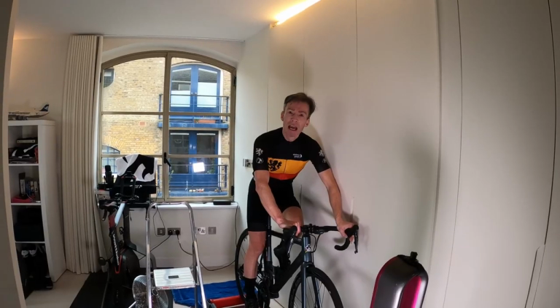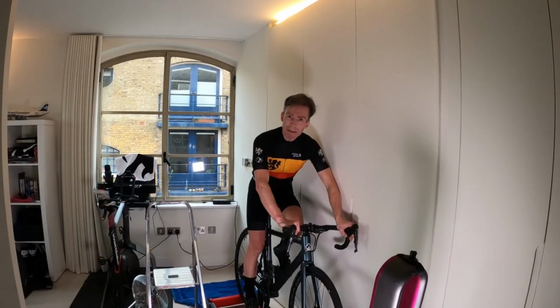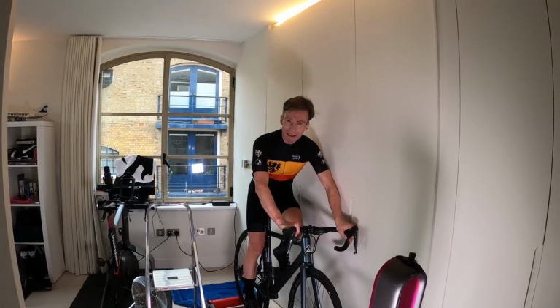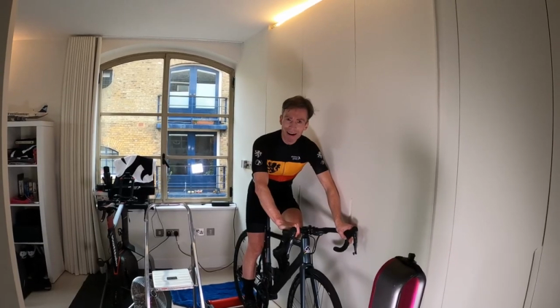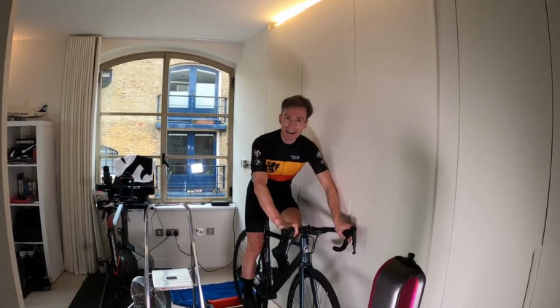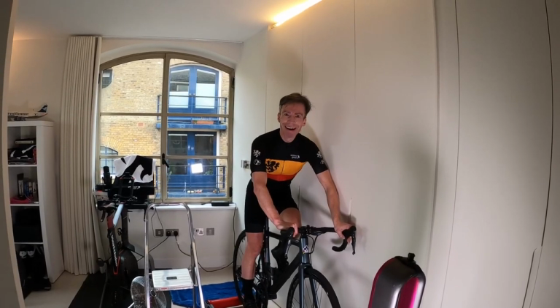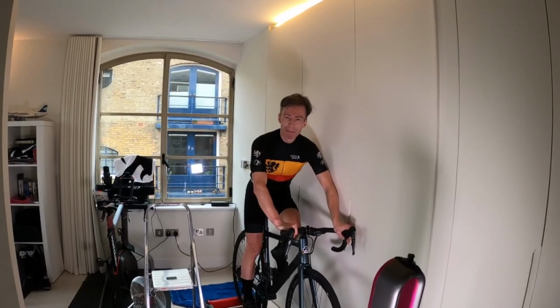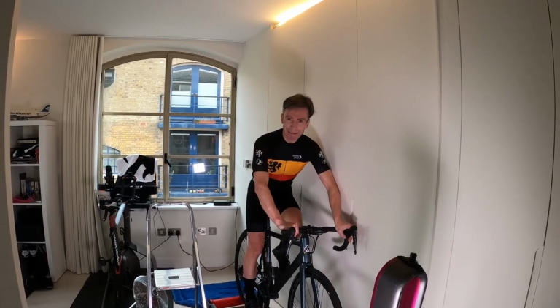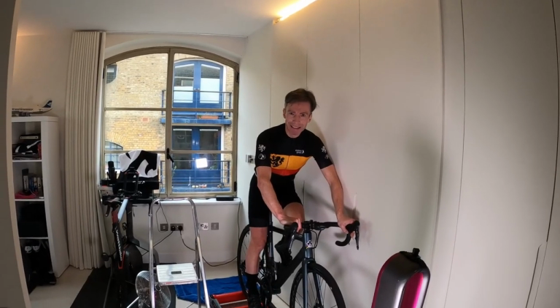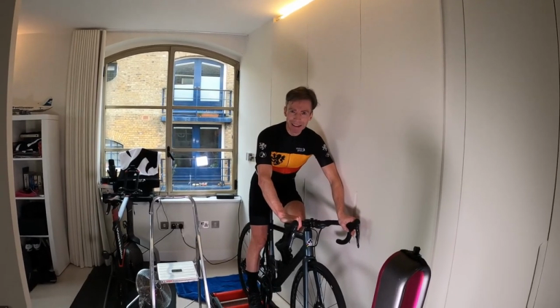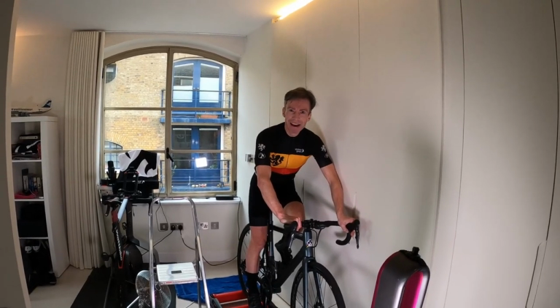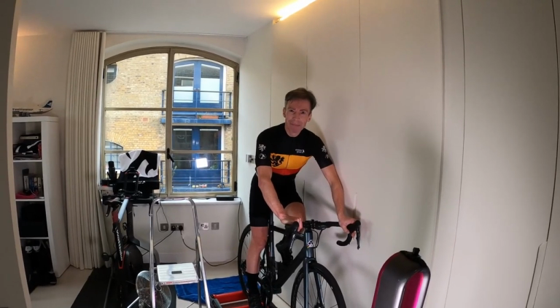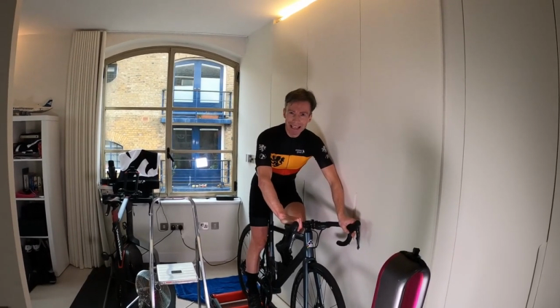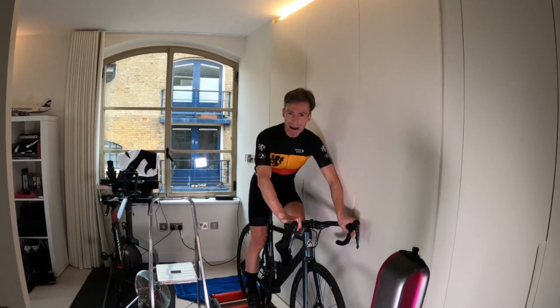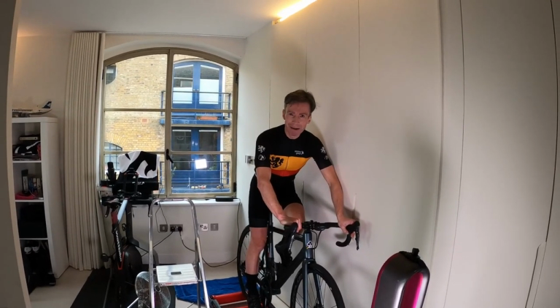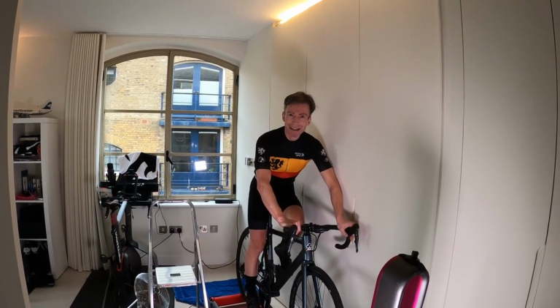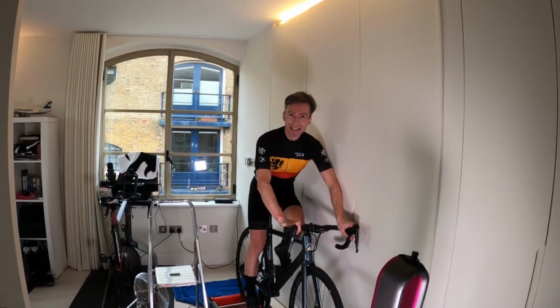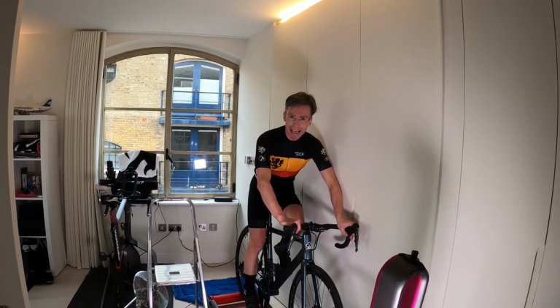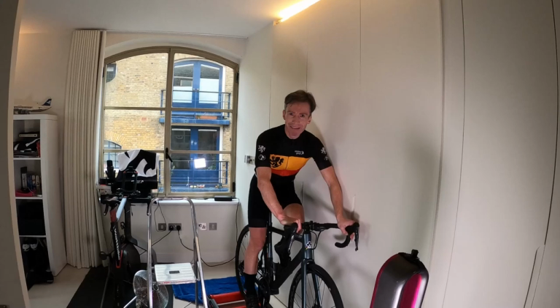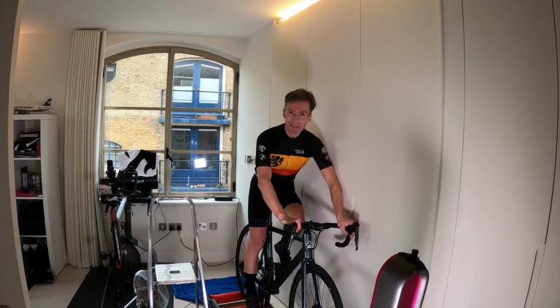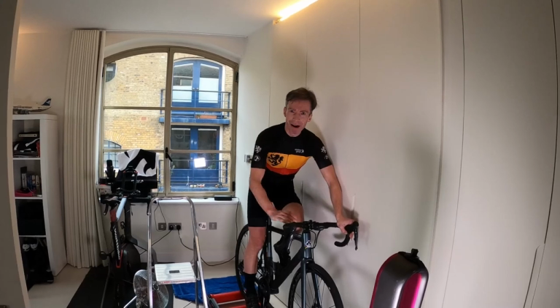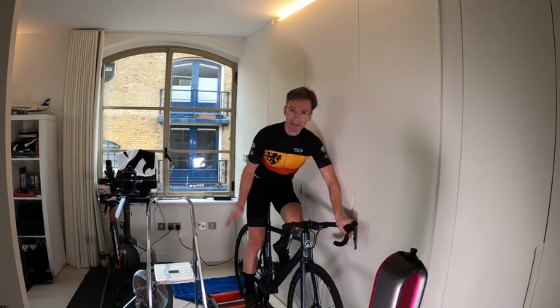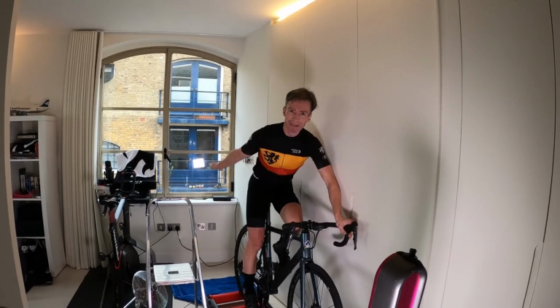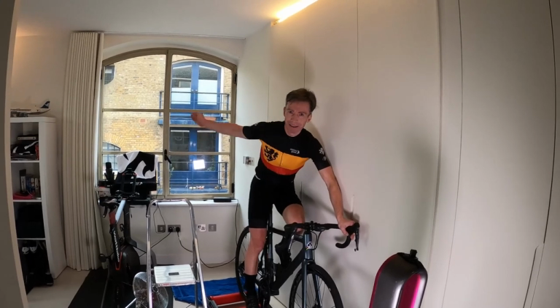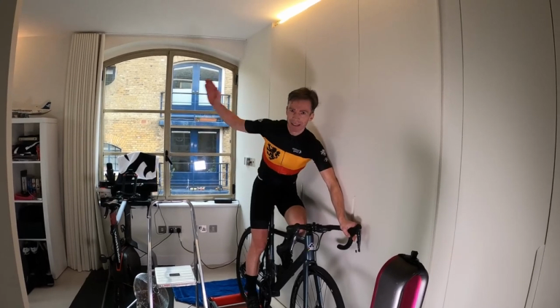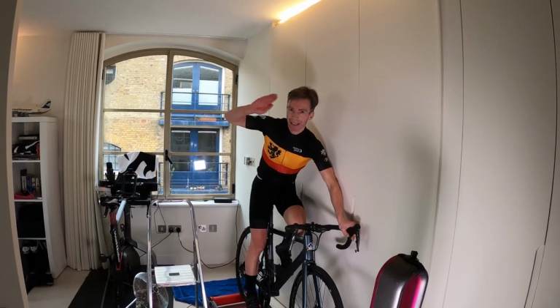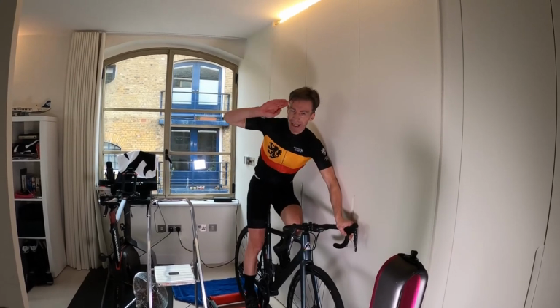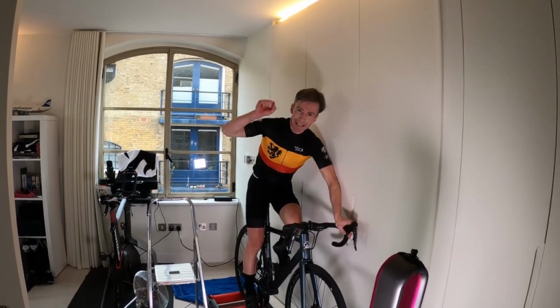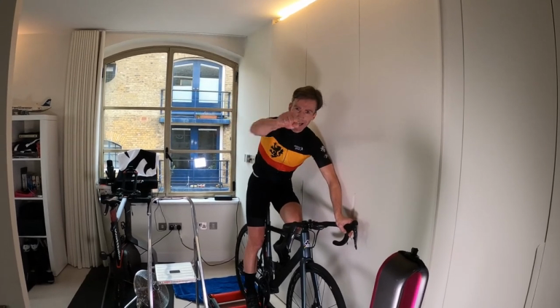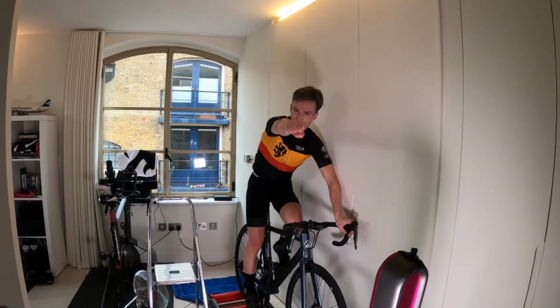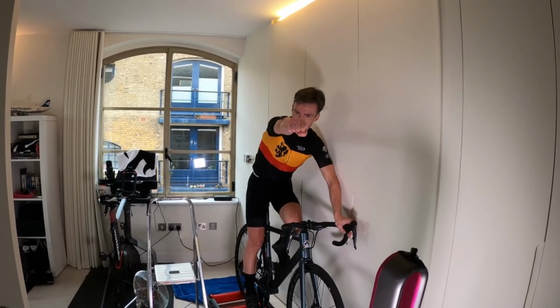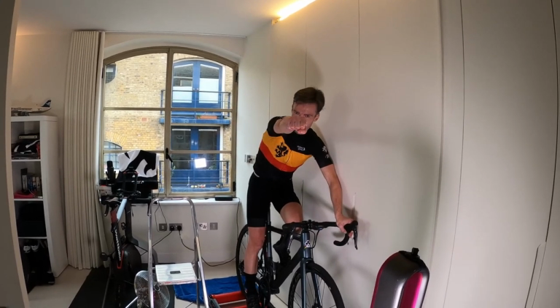Whoever you are and whatever you do, please remember to live, thrive and stay healthy.